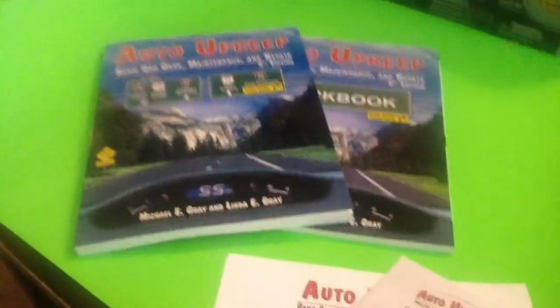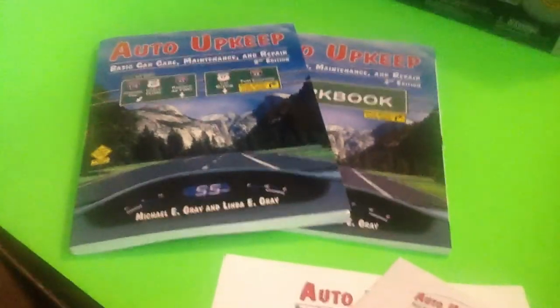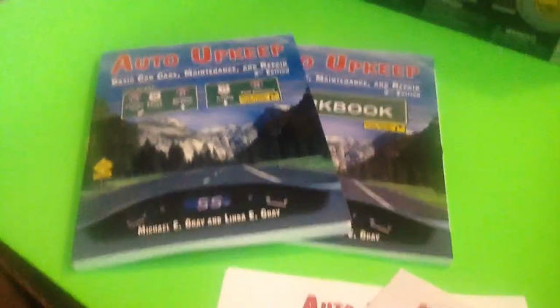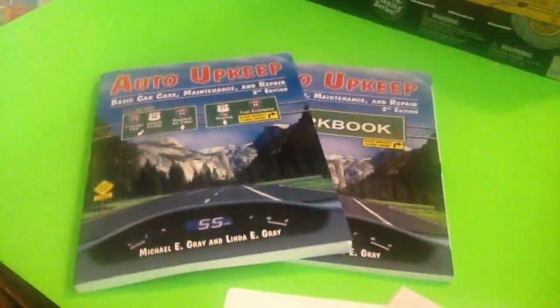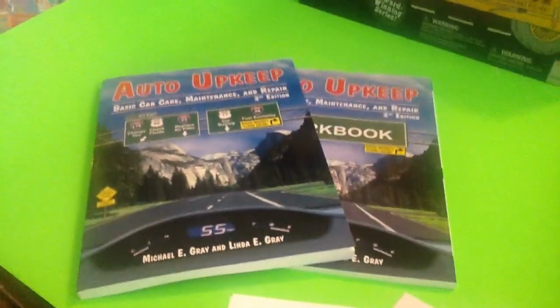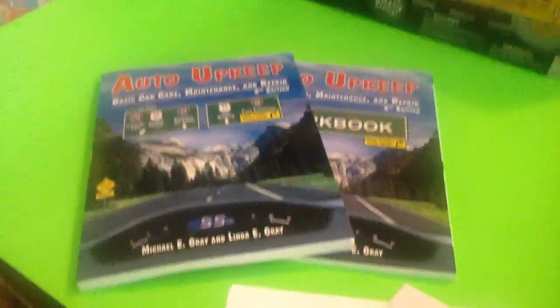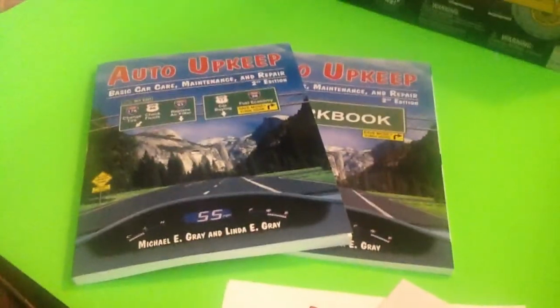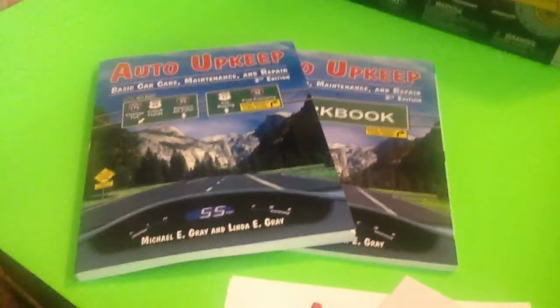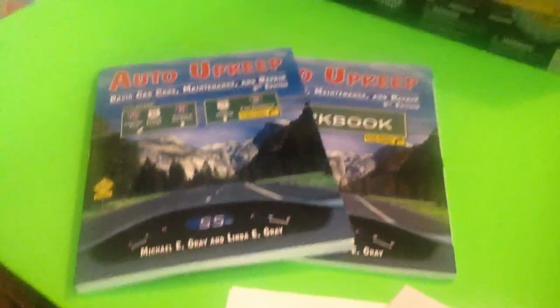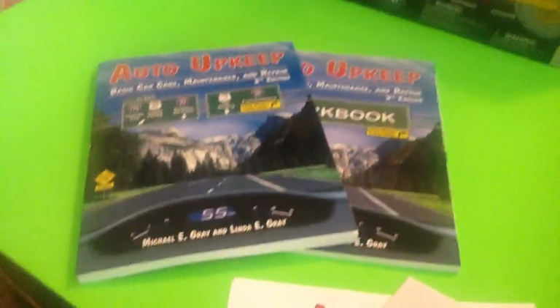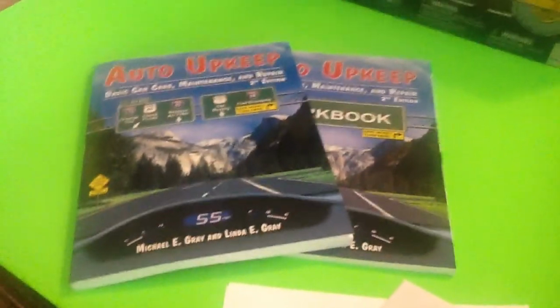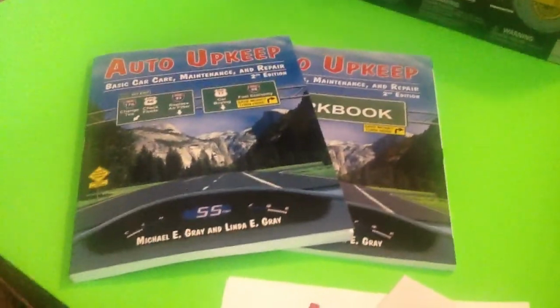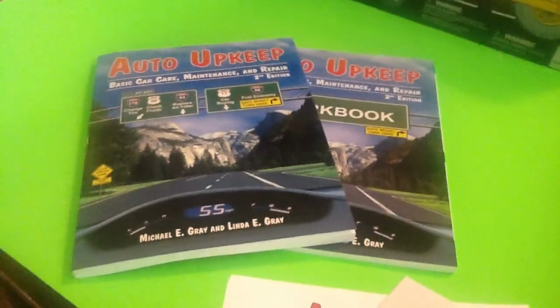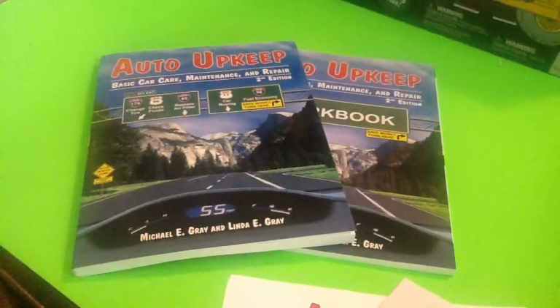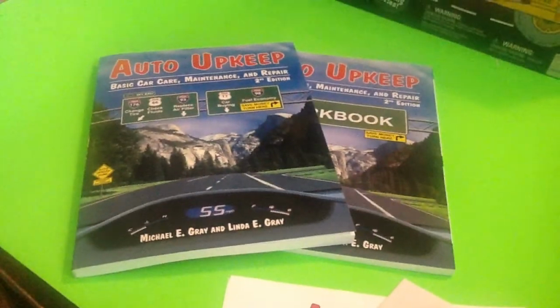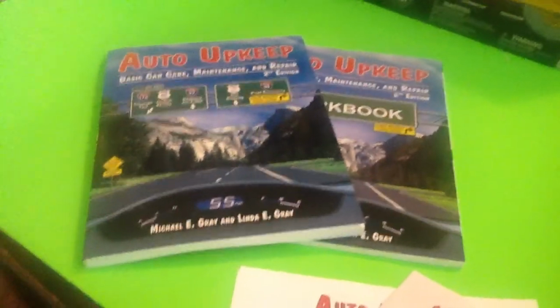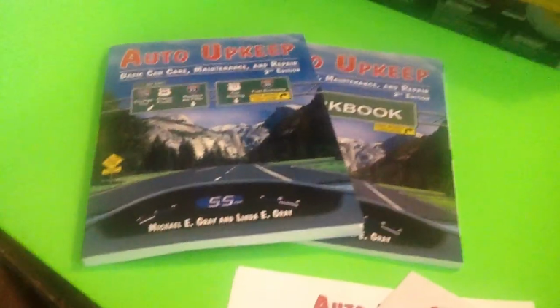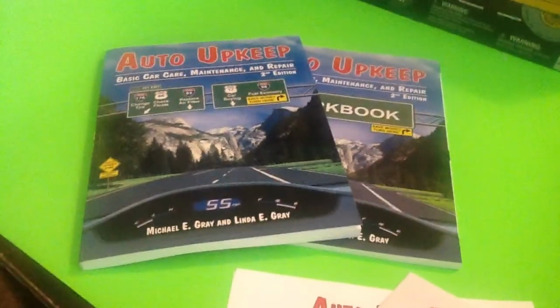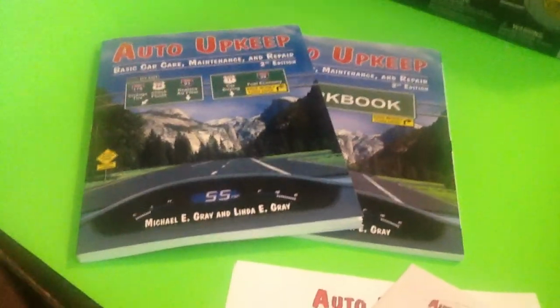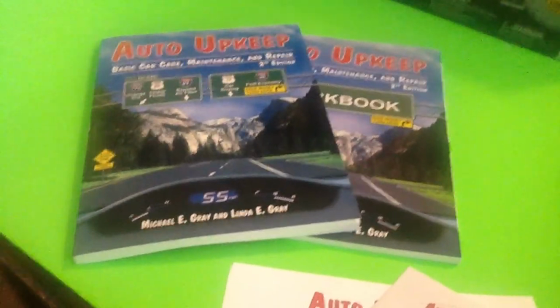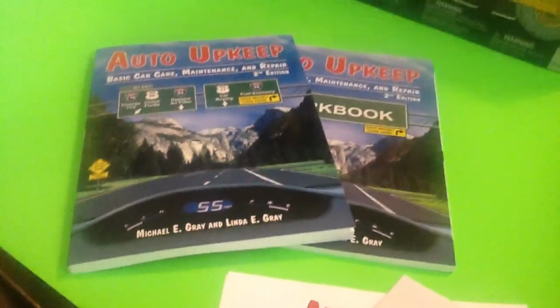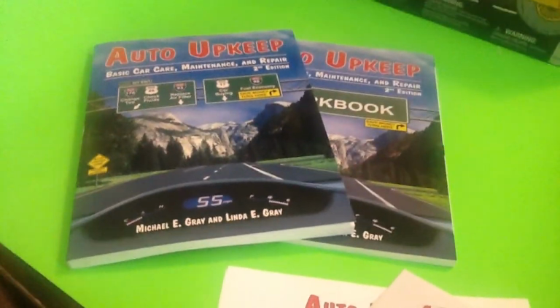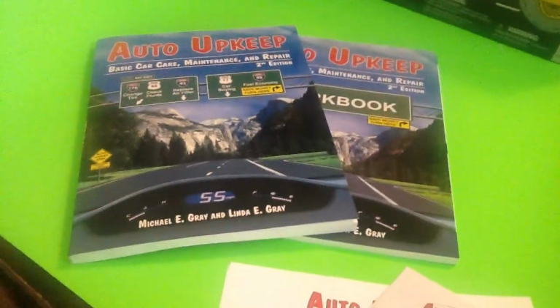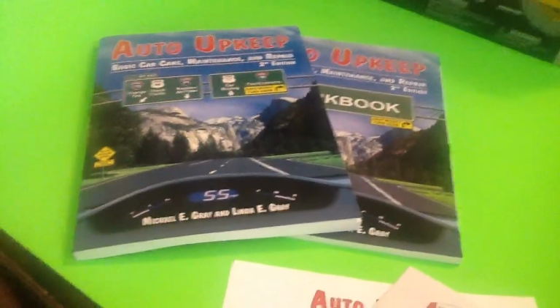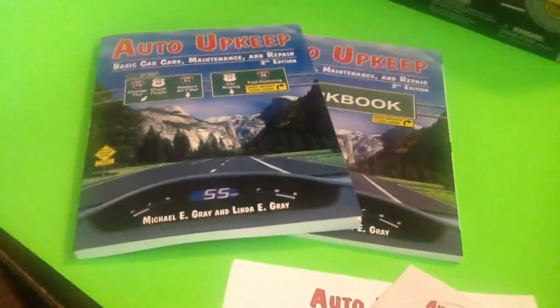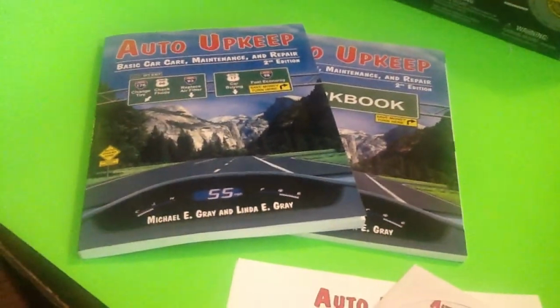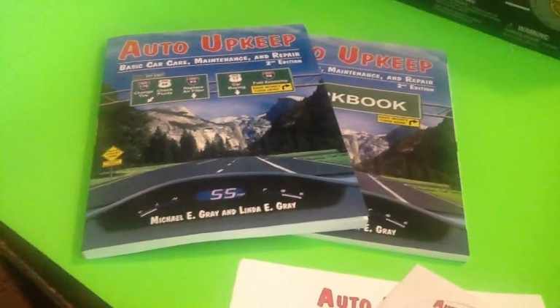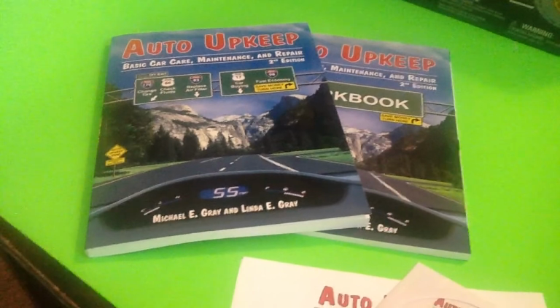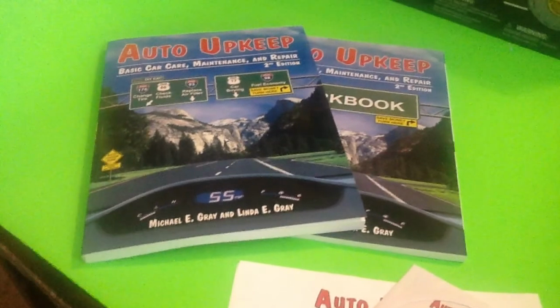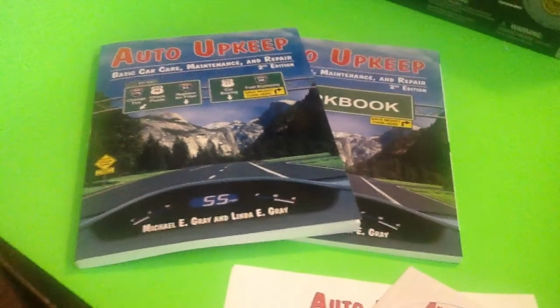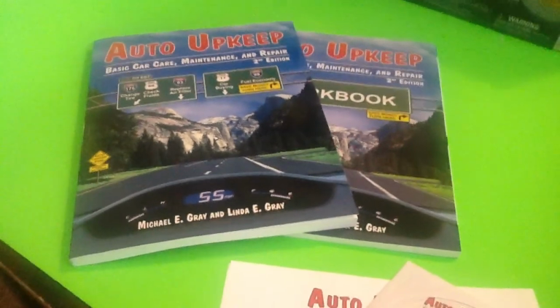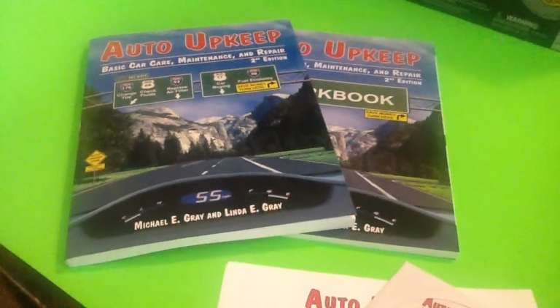Shalom. This is a video about driver's ed resources for high school students.